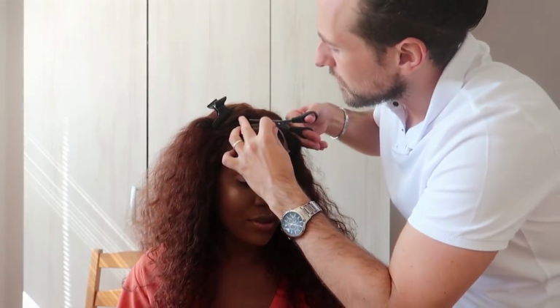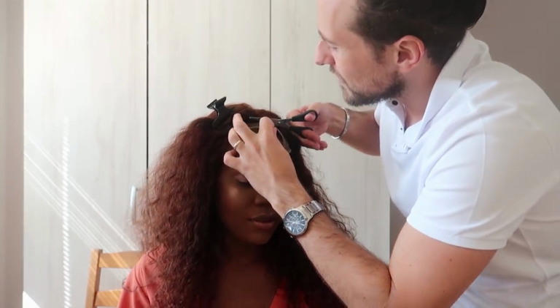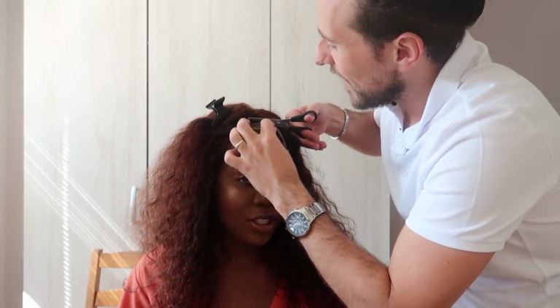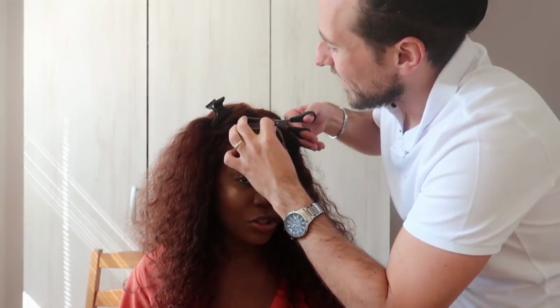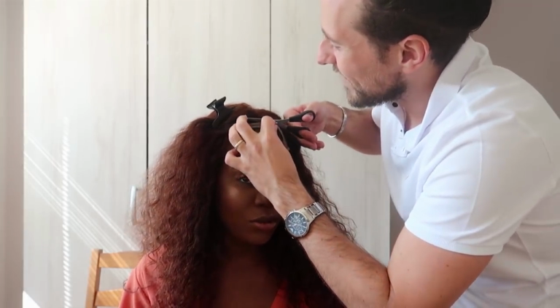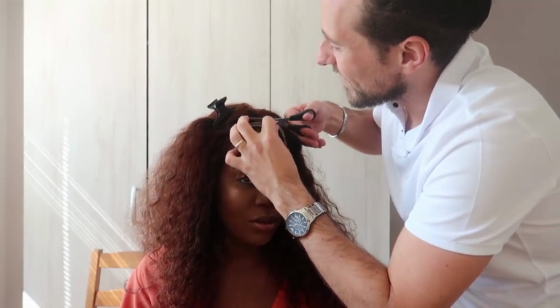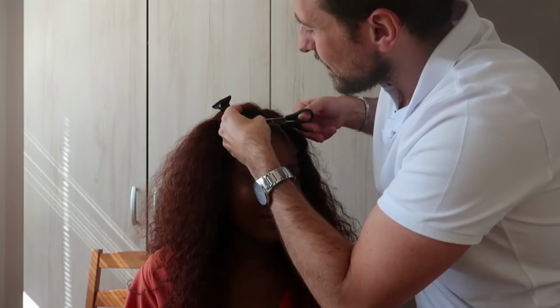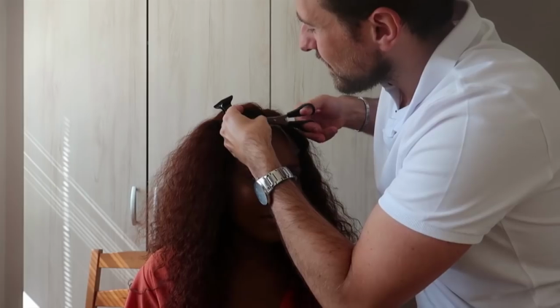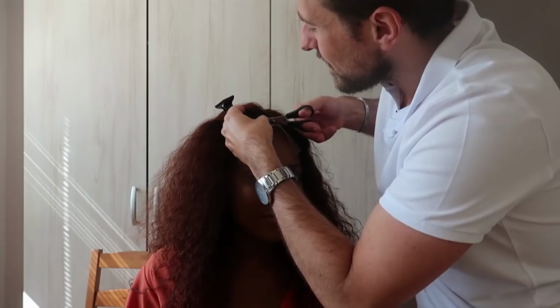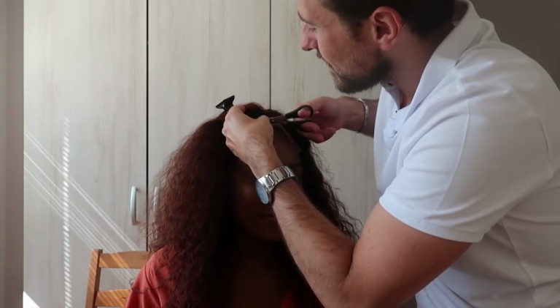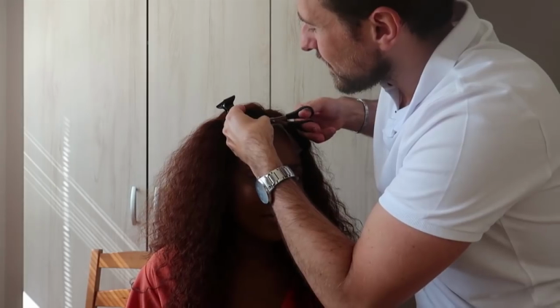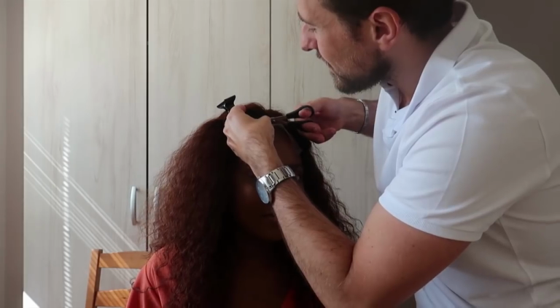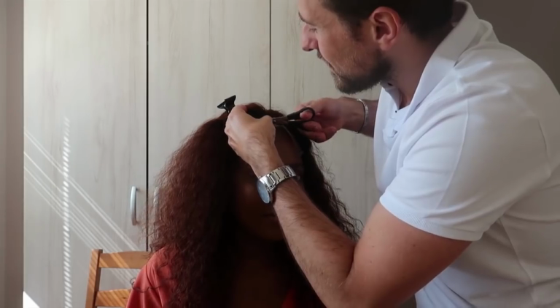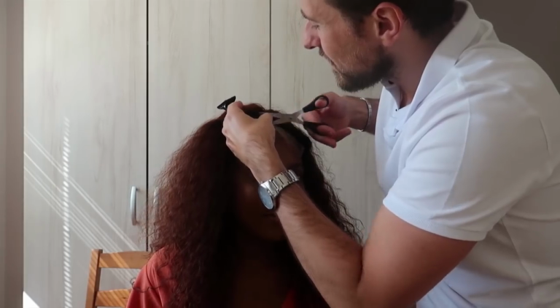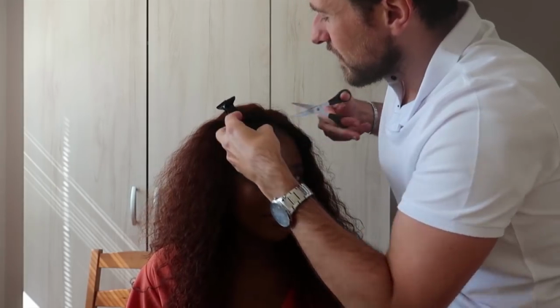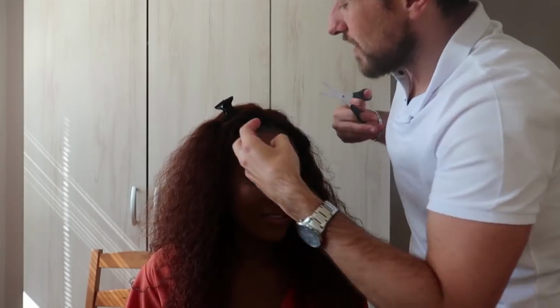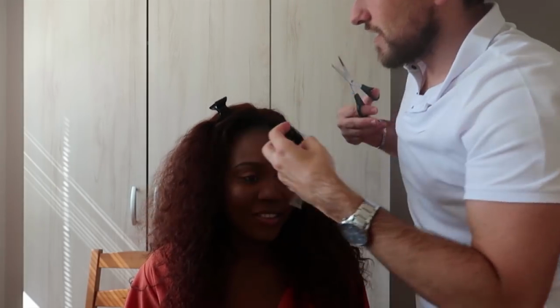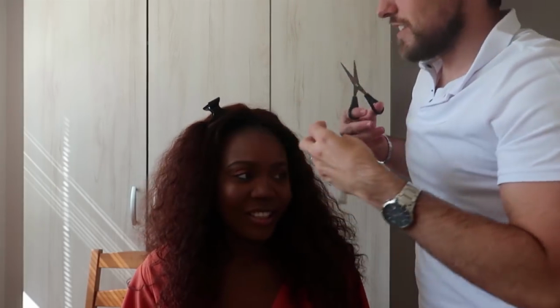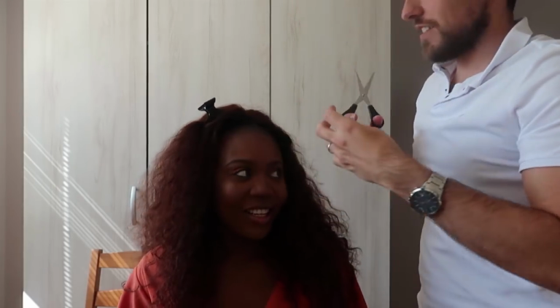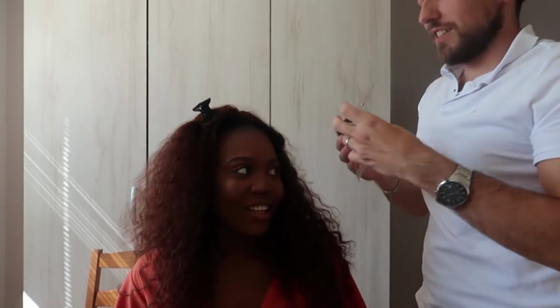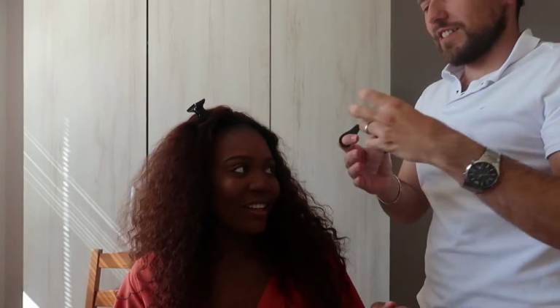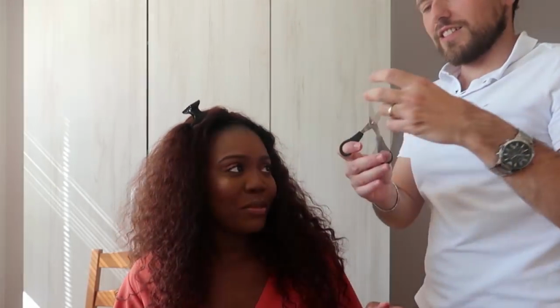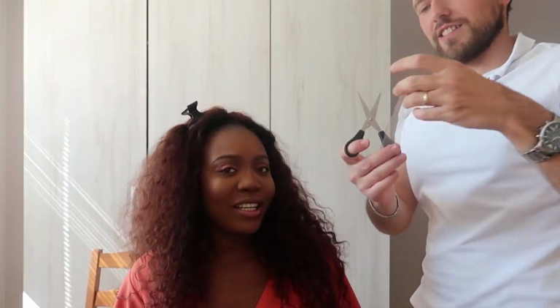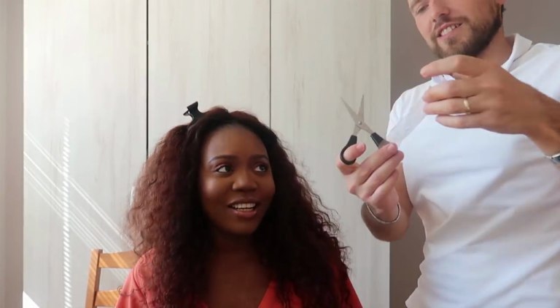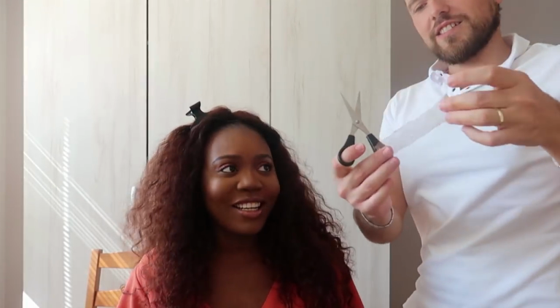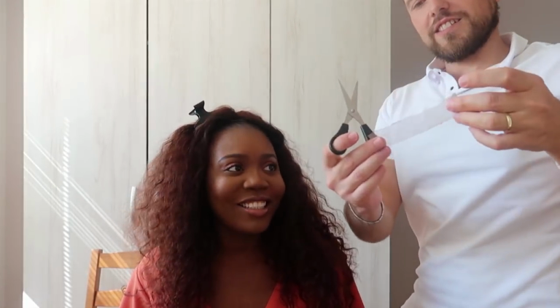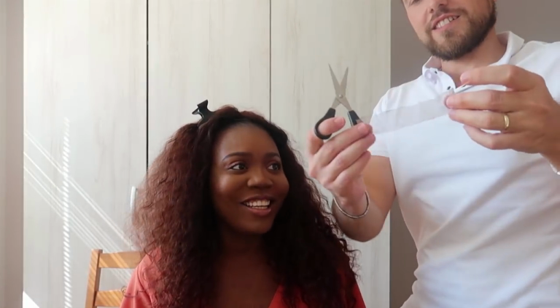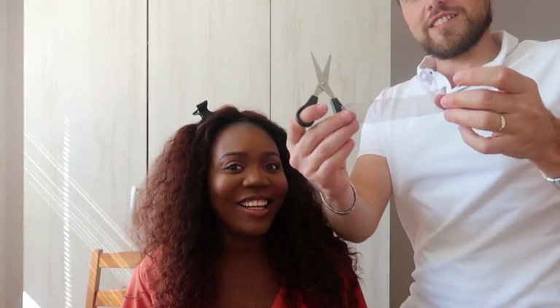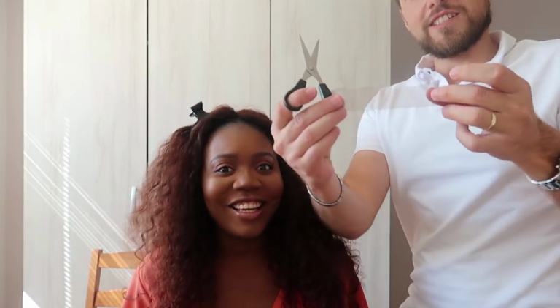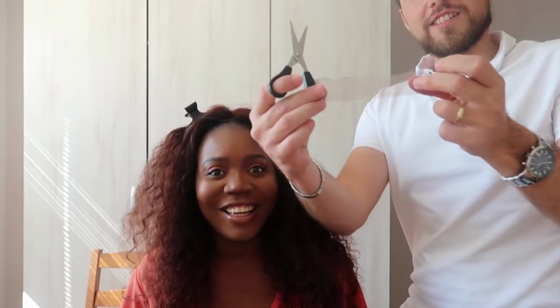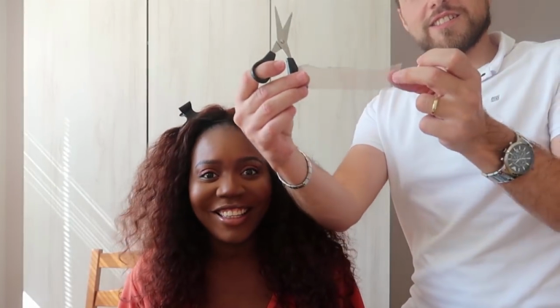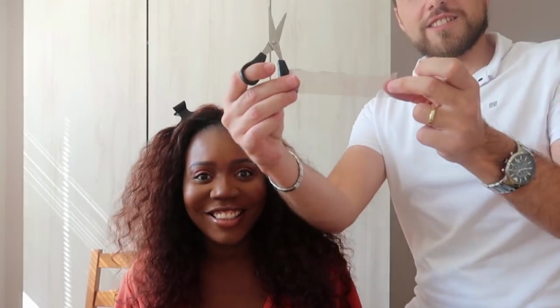Babe, what did you do?! Oh my god — I did it!